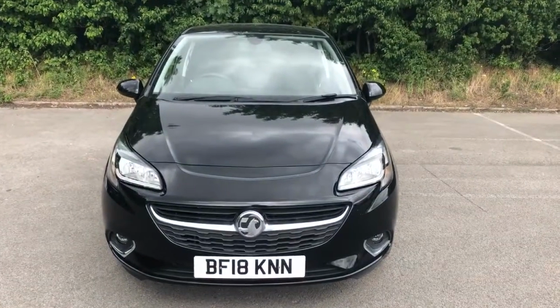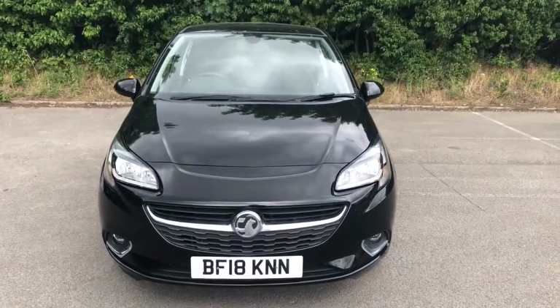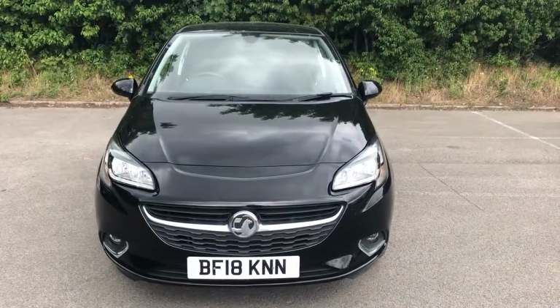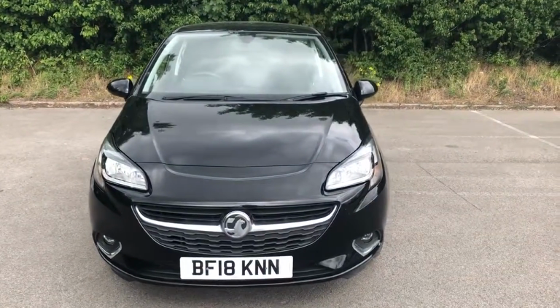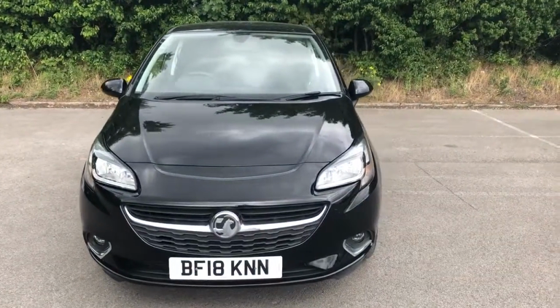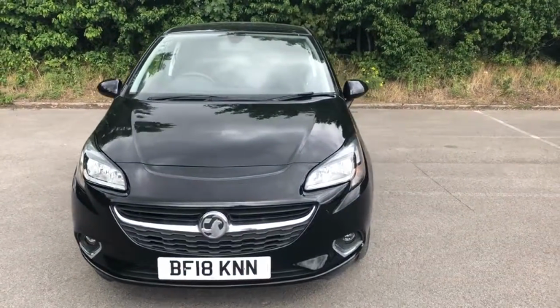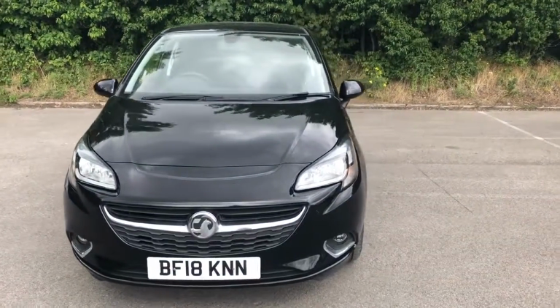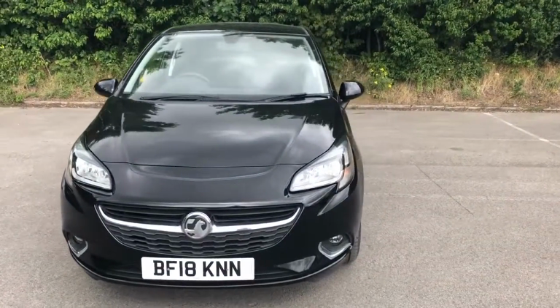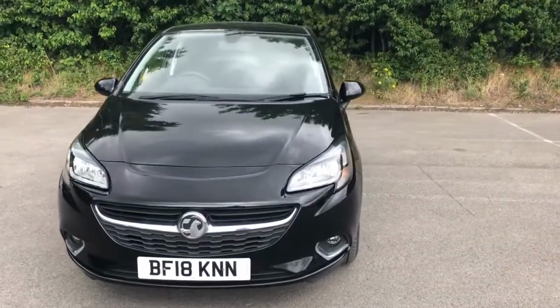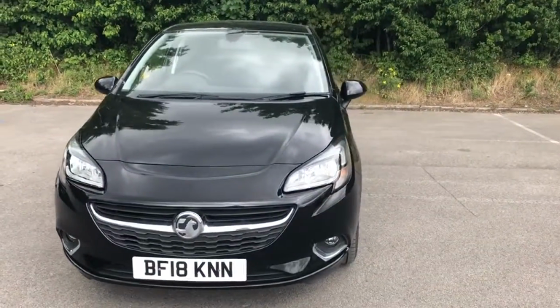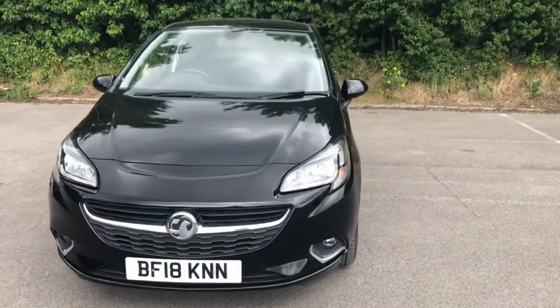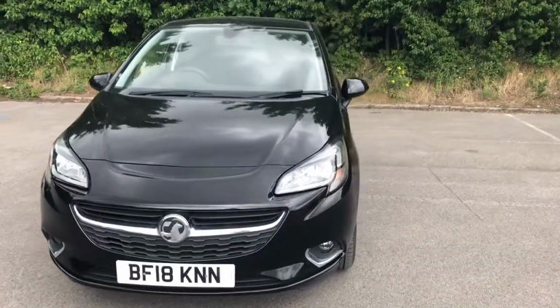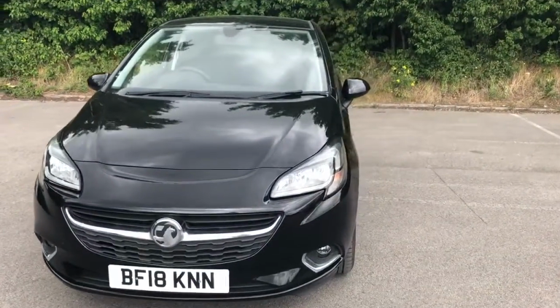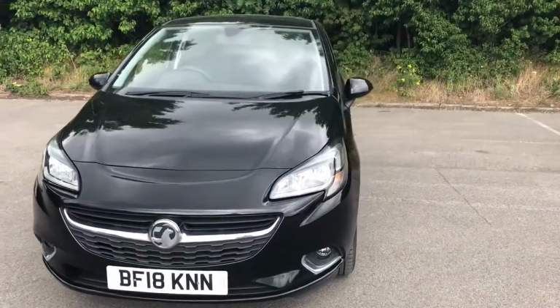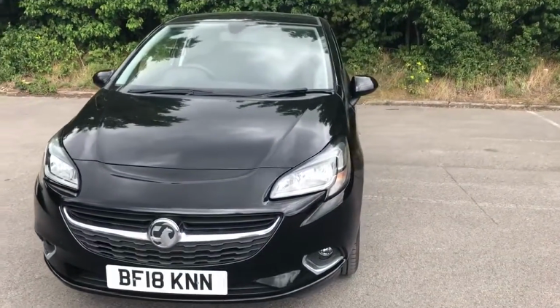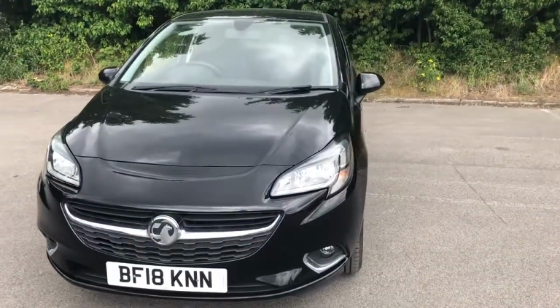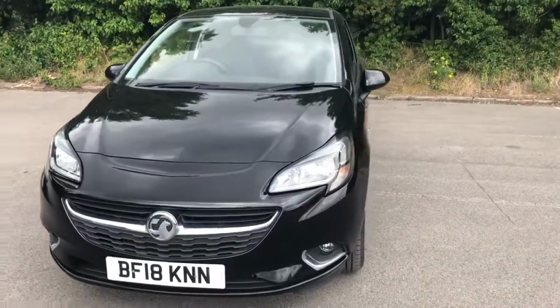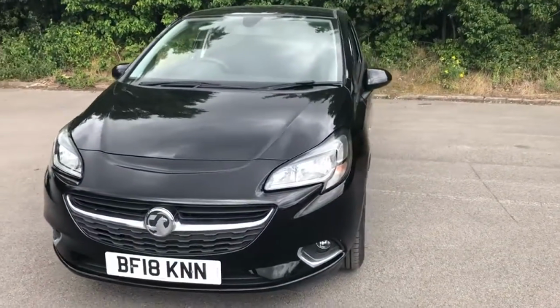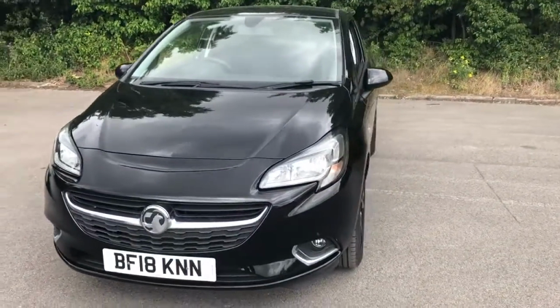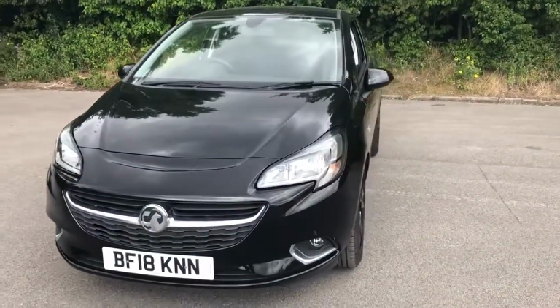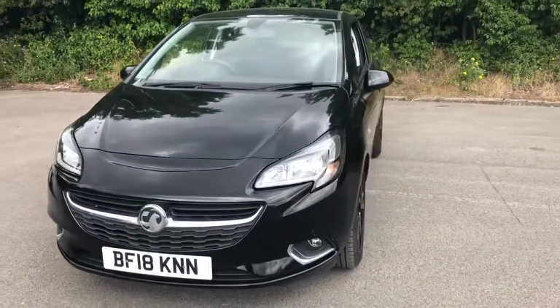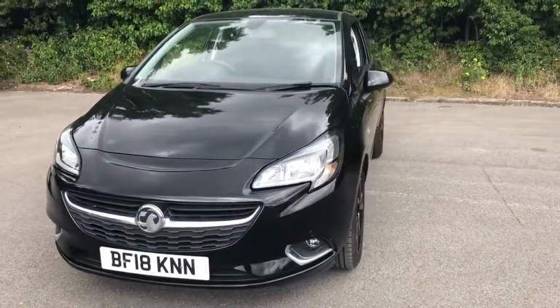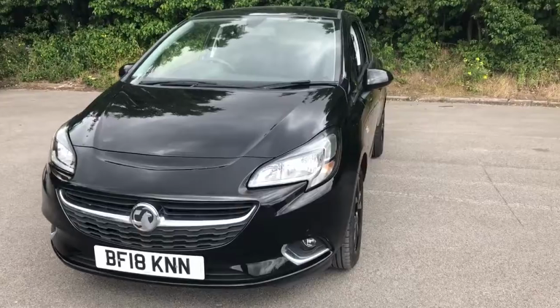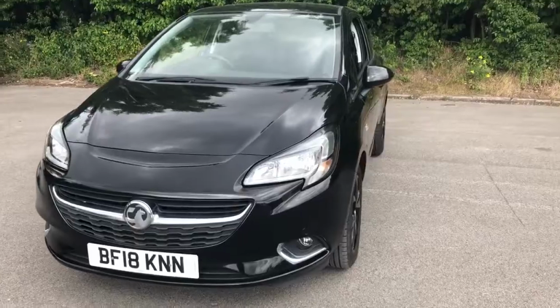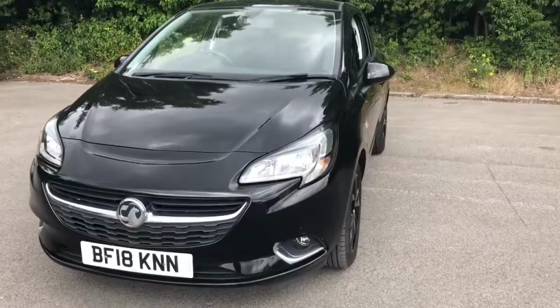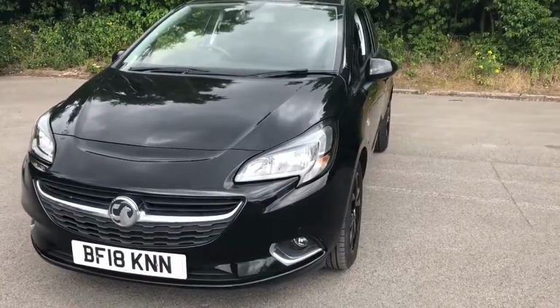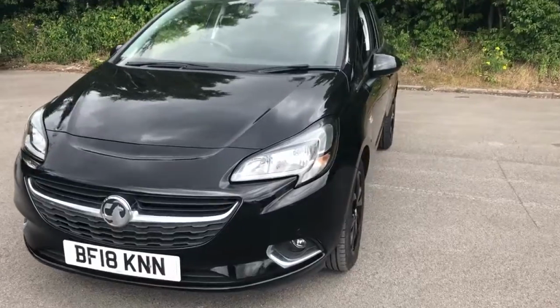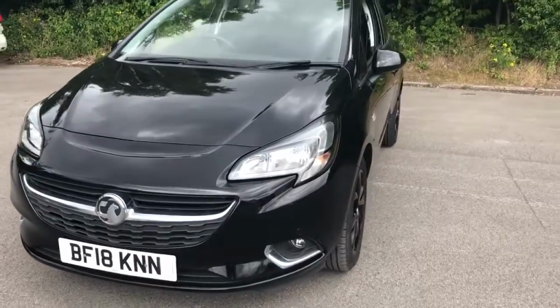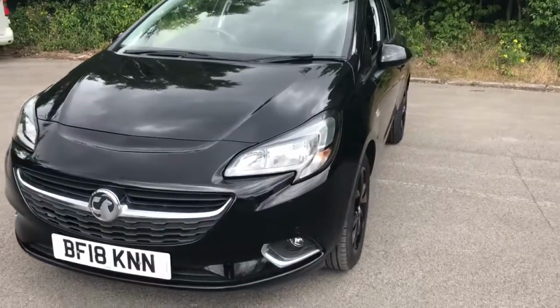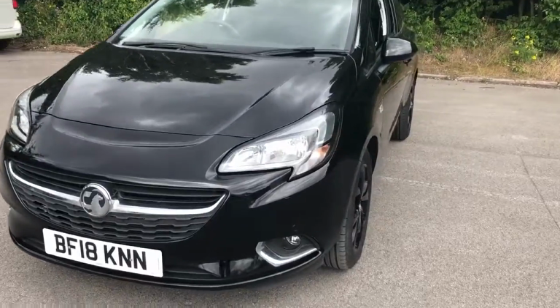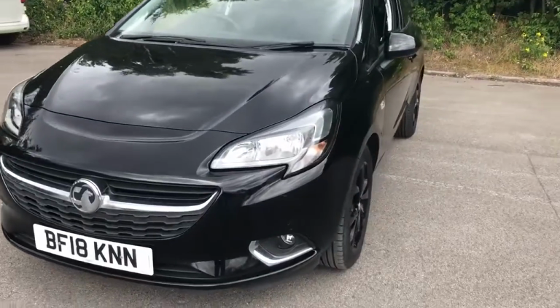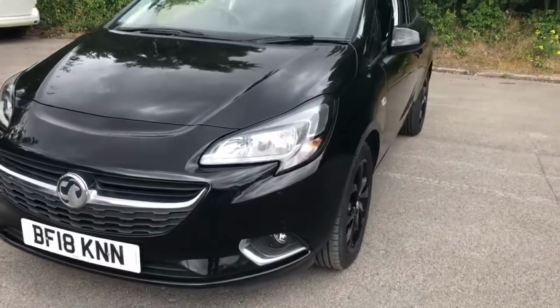Welcome to Pentagon Vauxhall at Lincoln Tritton Road. Here we have a 2018 Vauxhall Corsa.